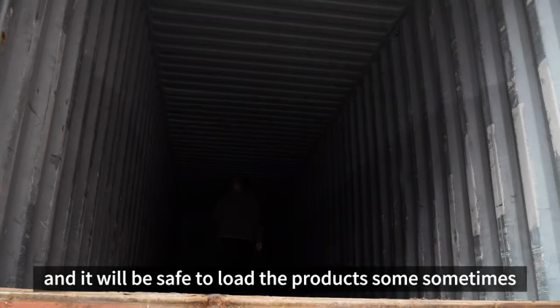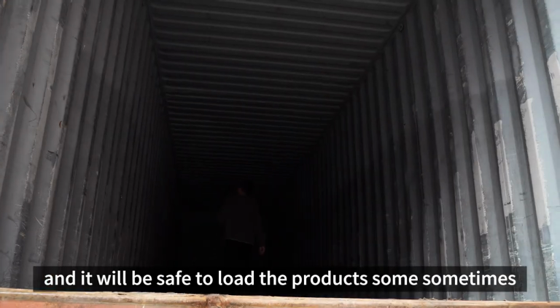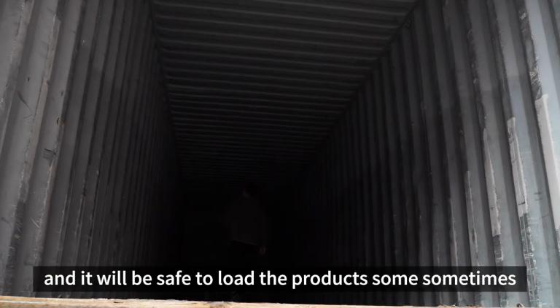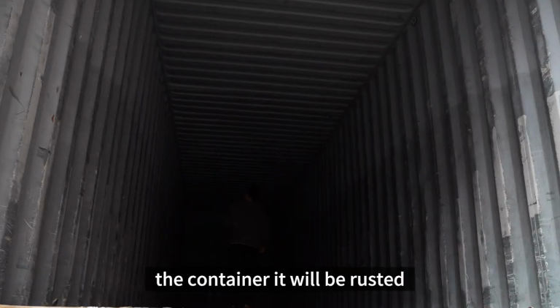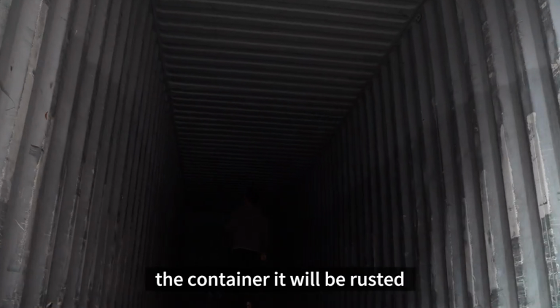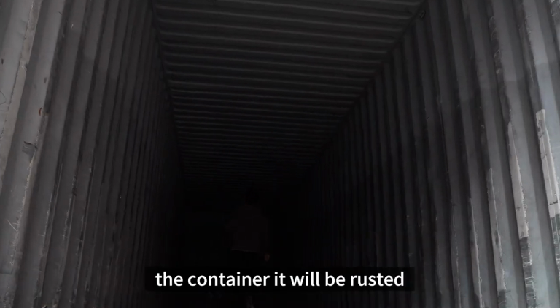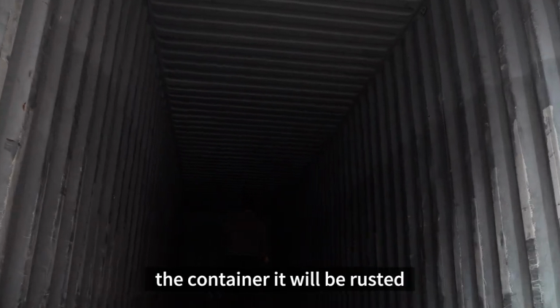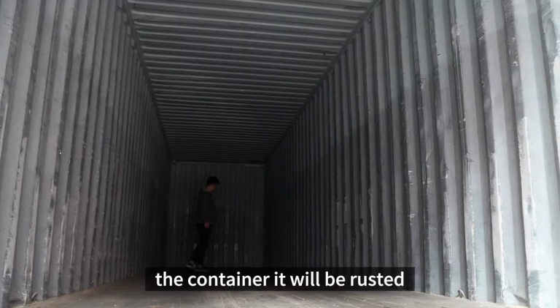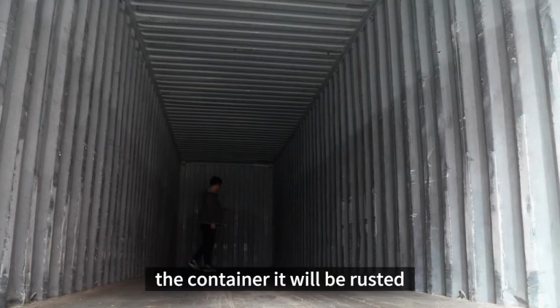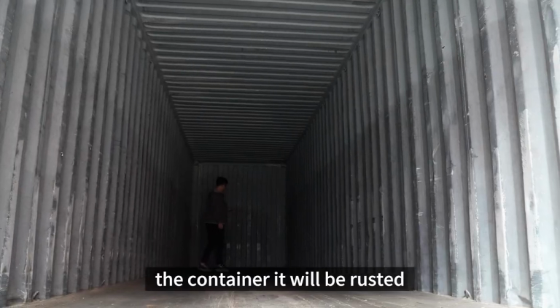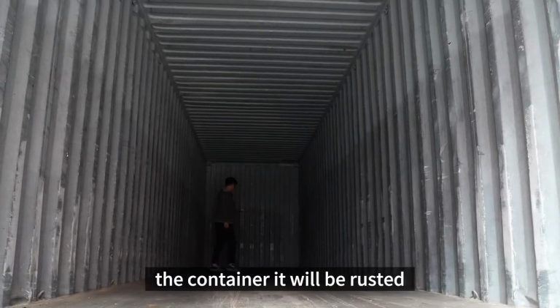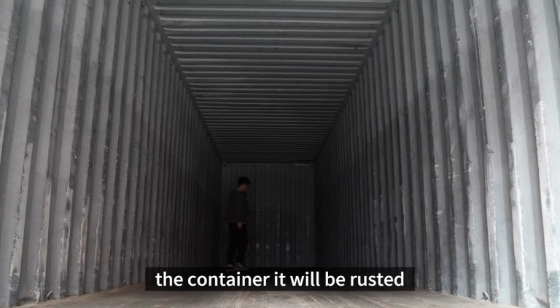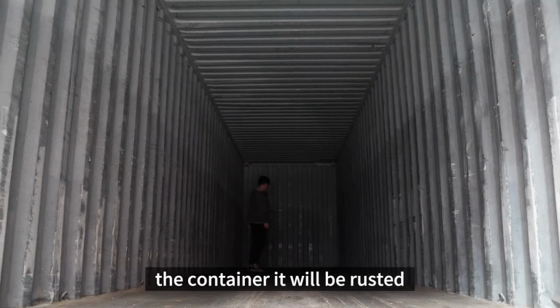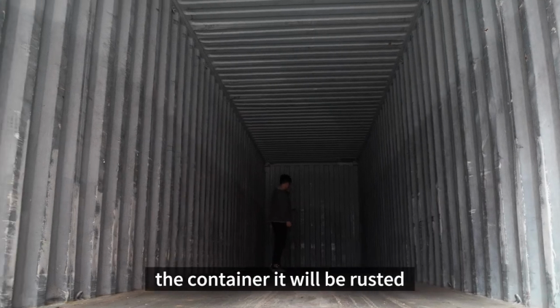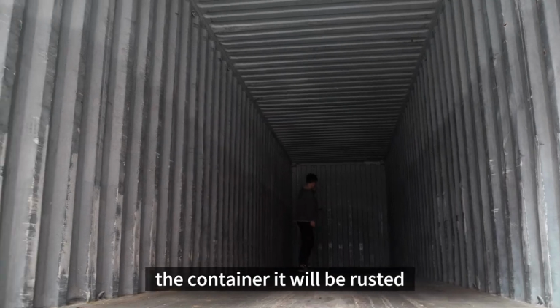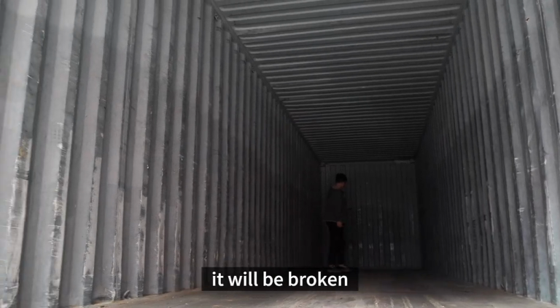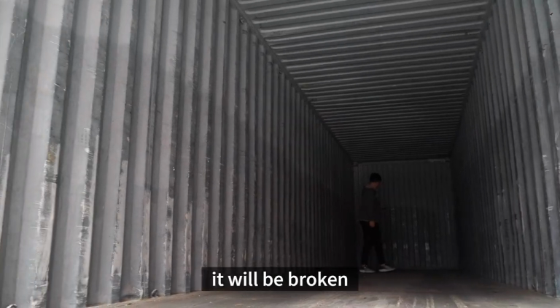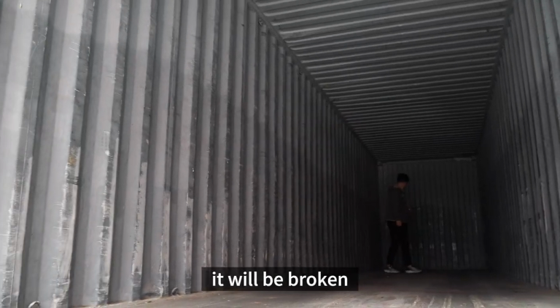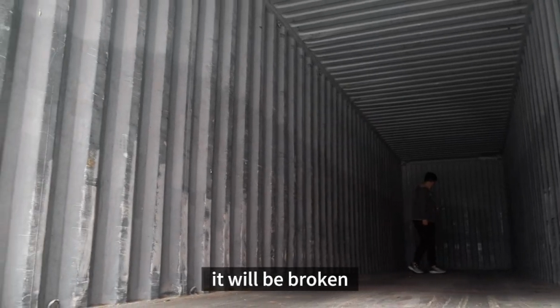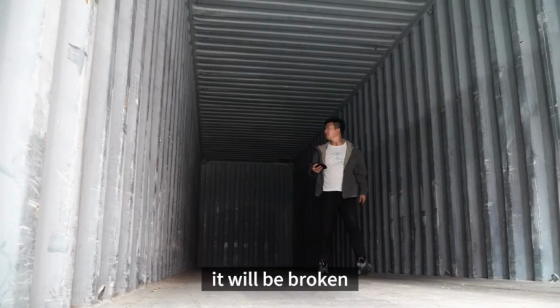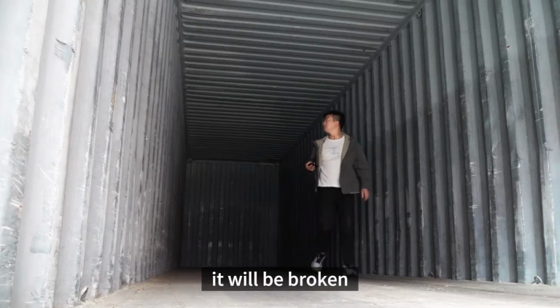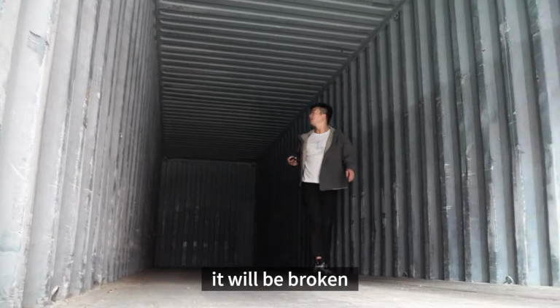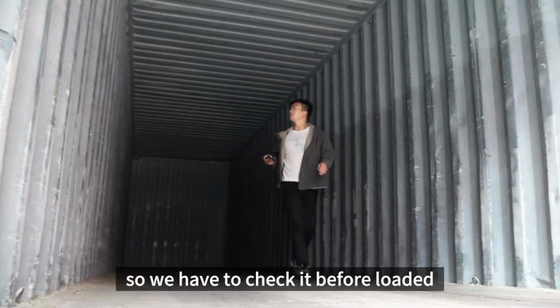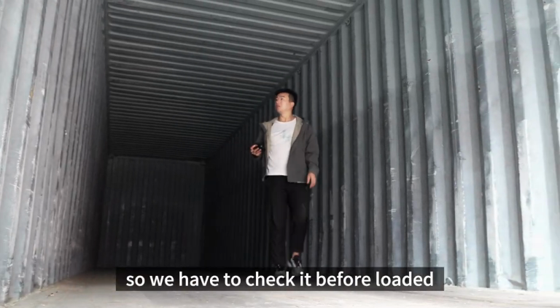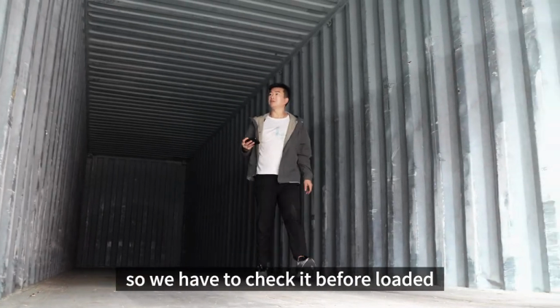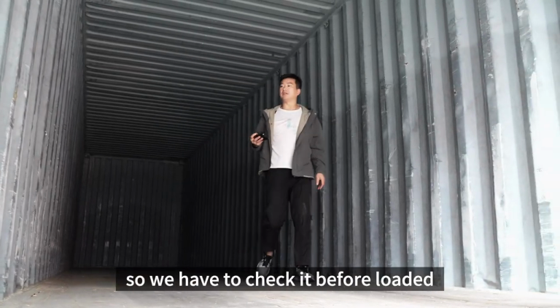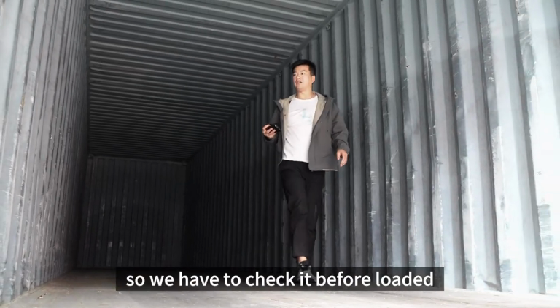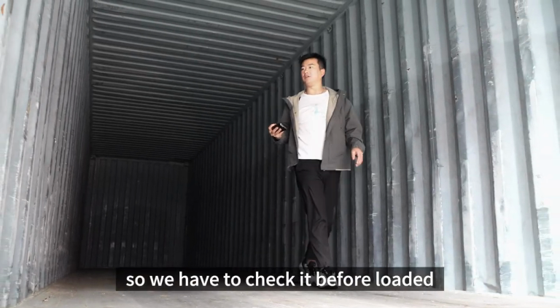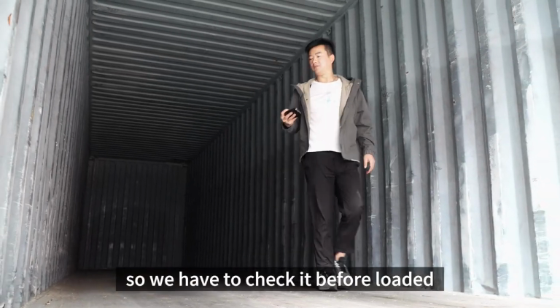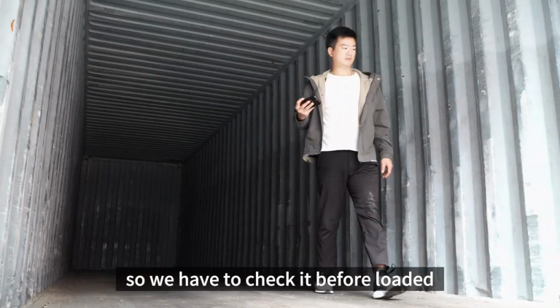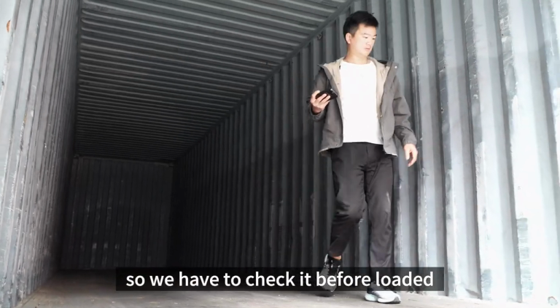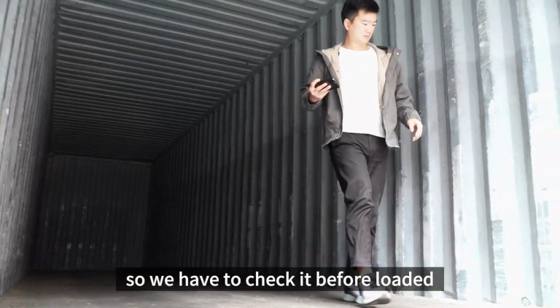Sometimes the container will be rusted or broken, so we have to check it before loading.